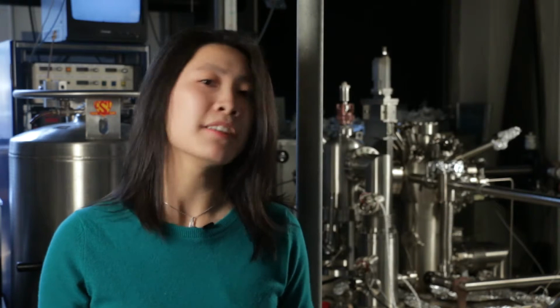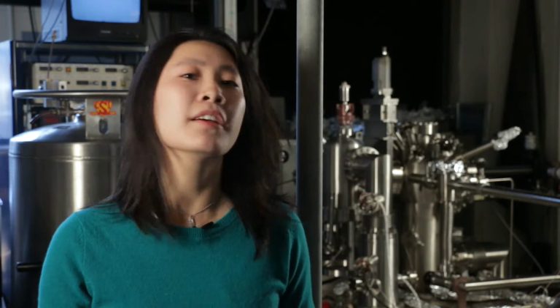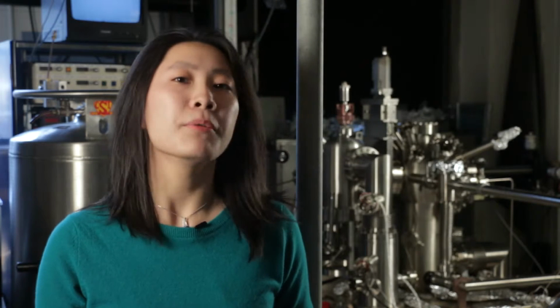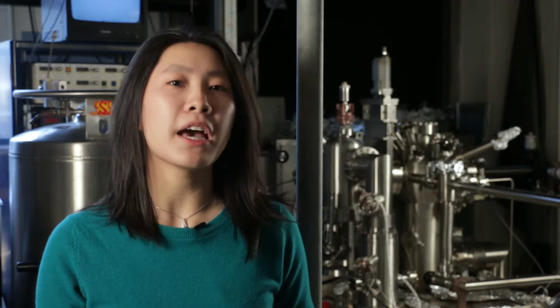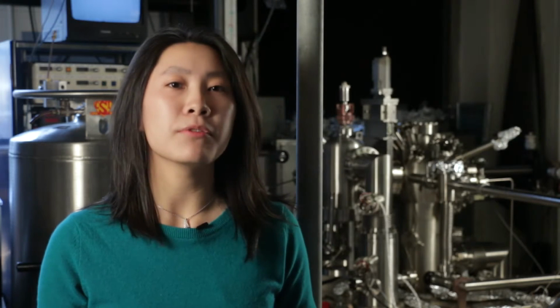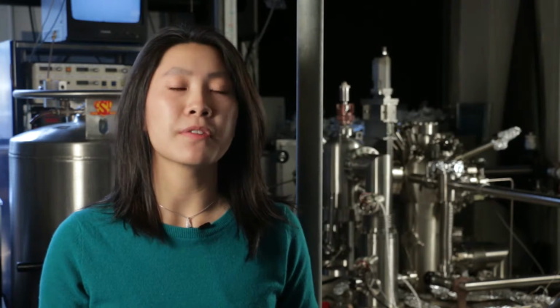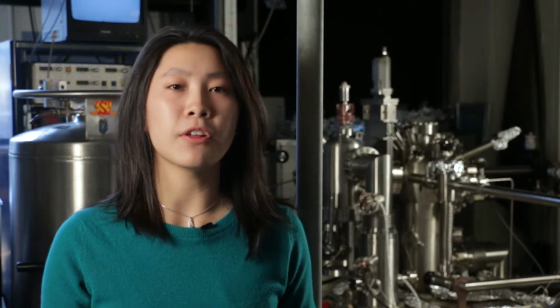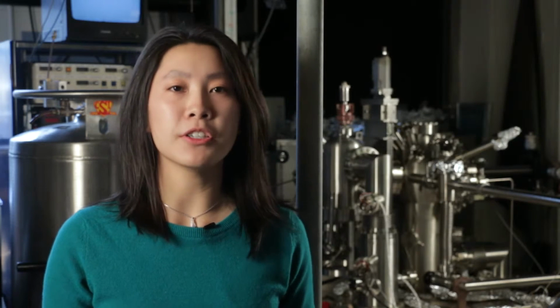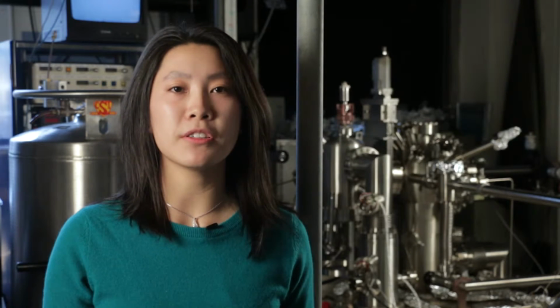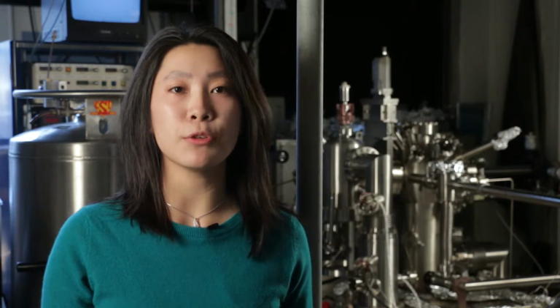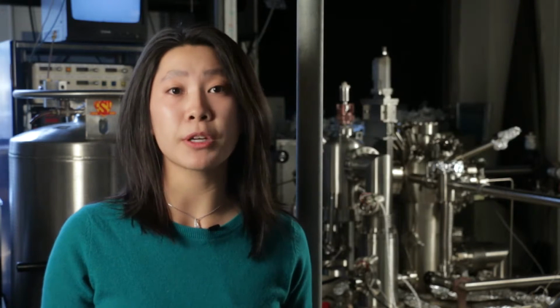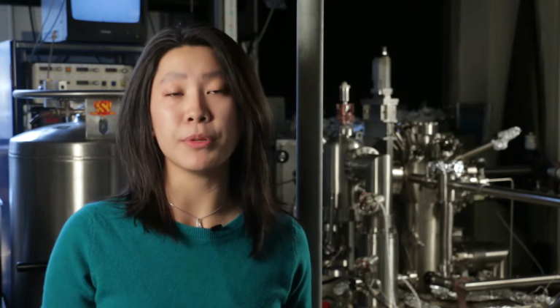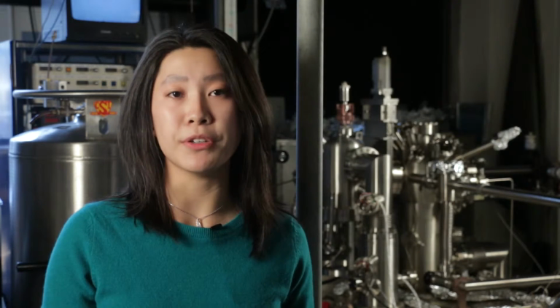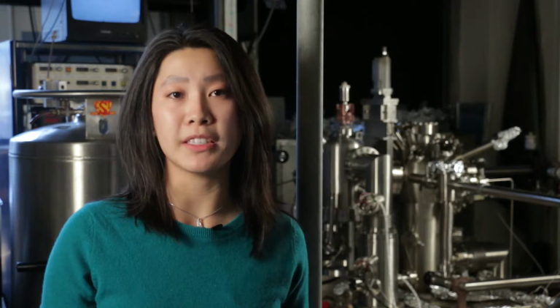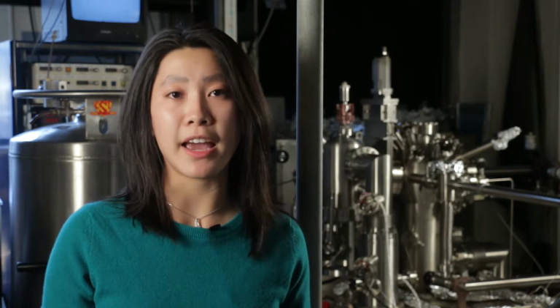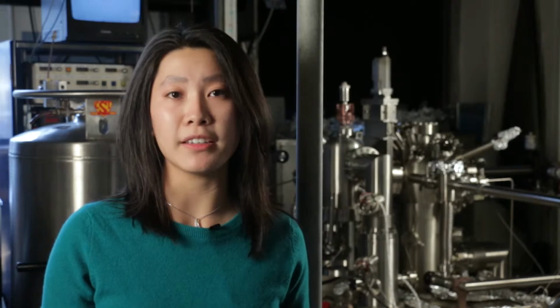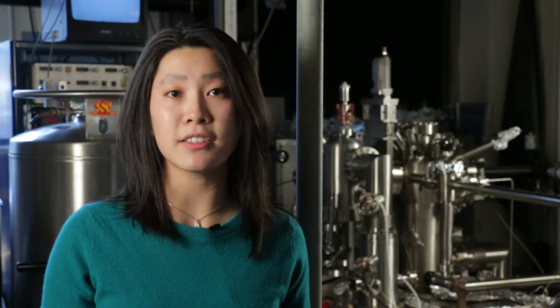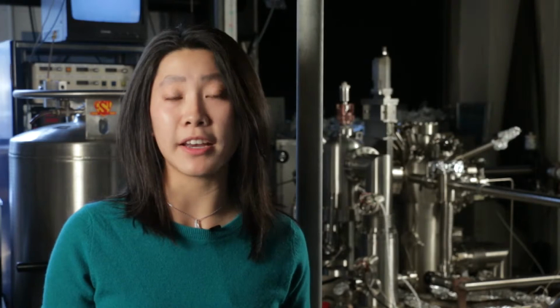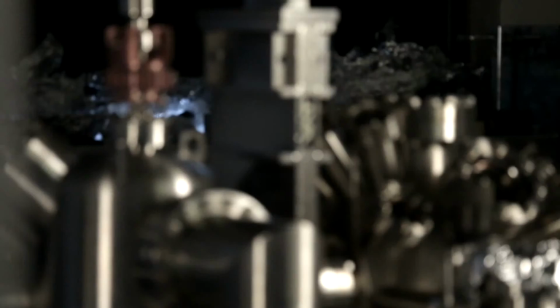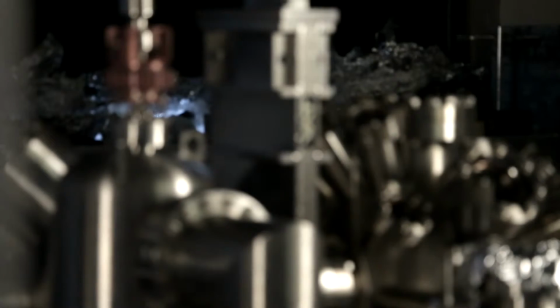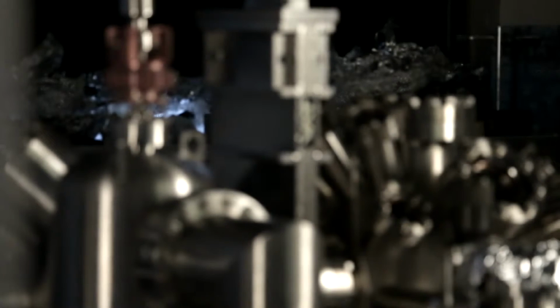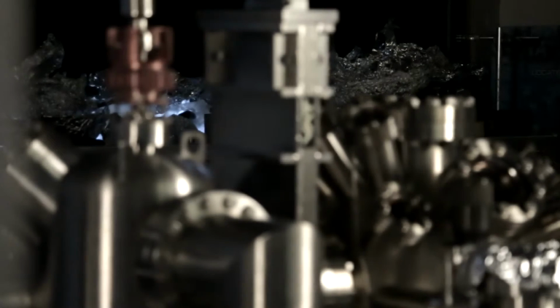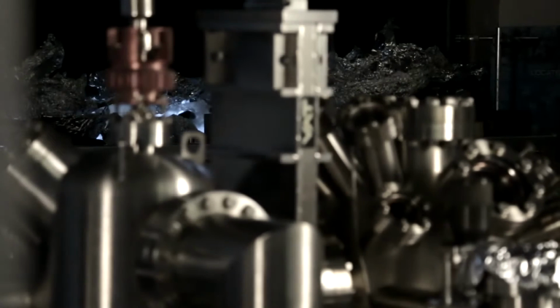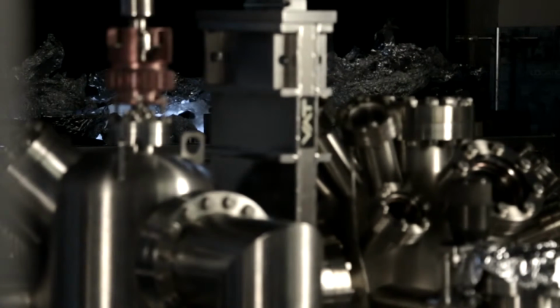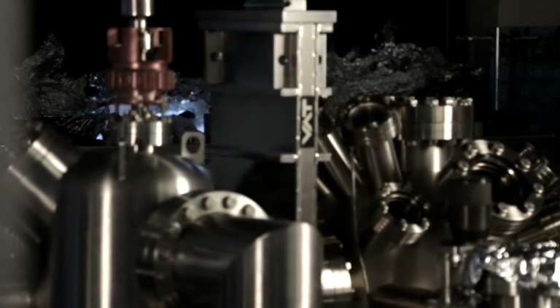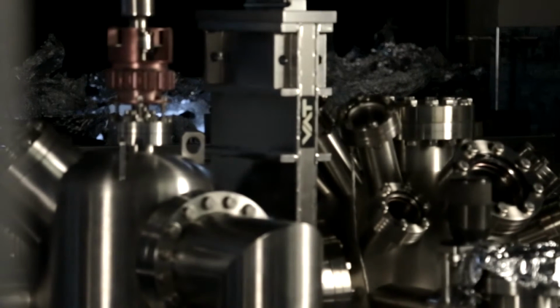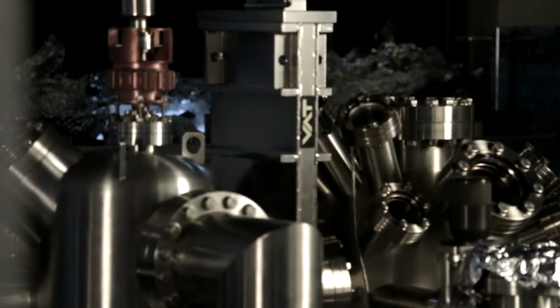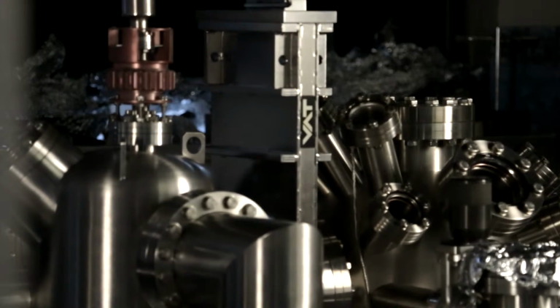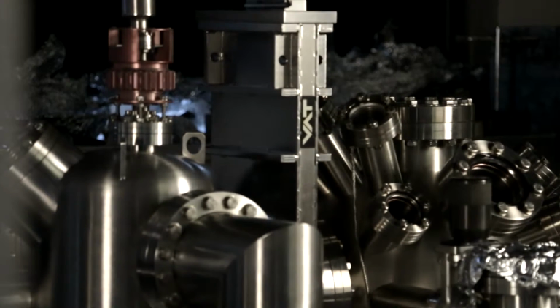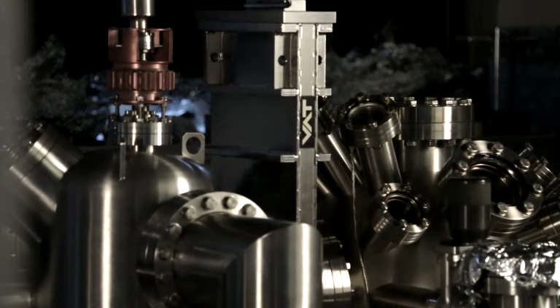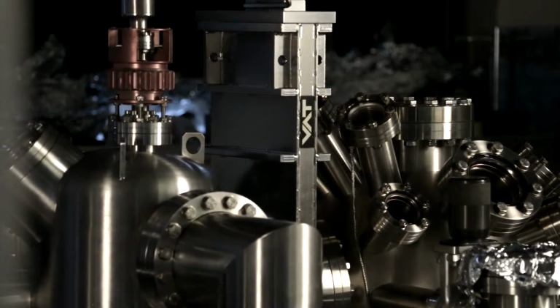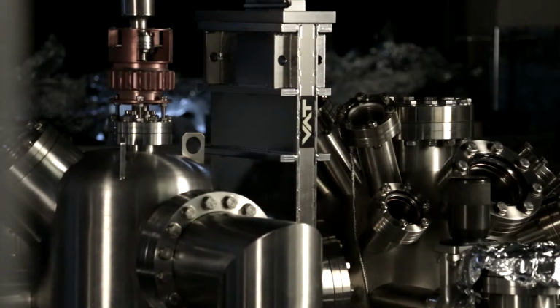We have one of the largest supercomputers in Canada, SciNet, that enables me to do this.